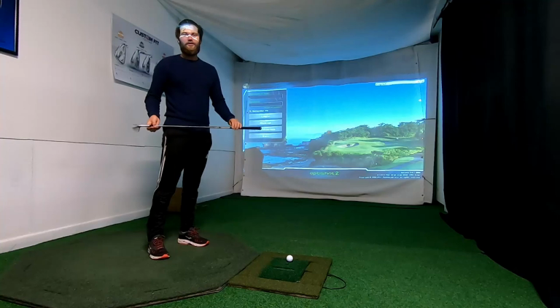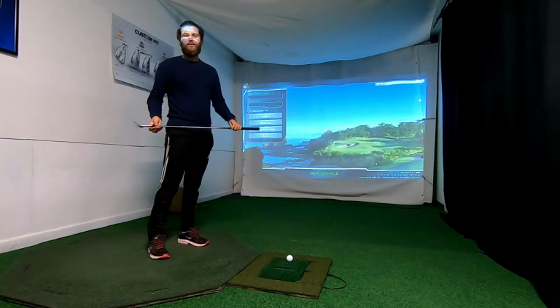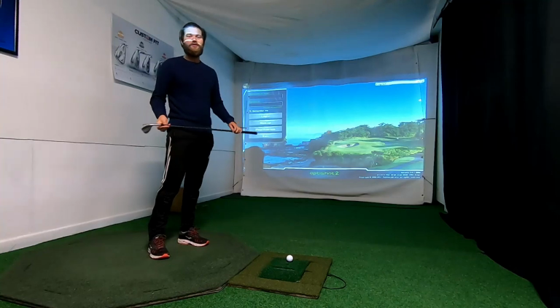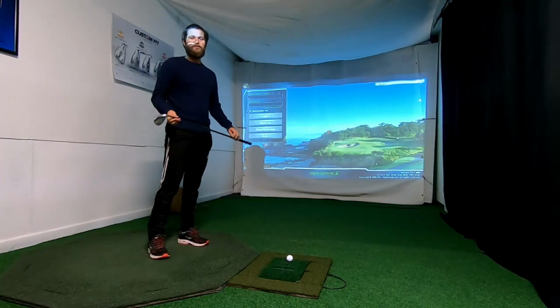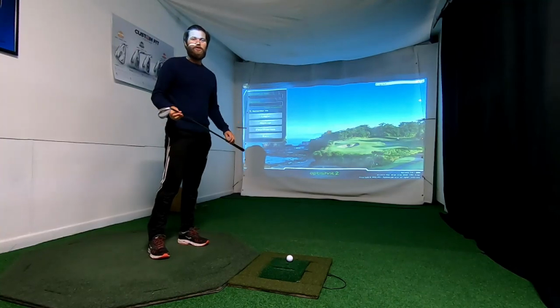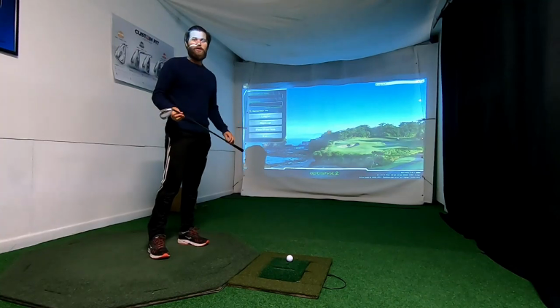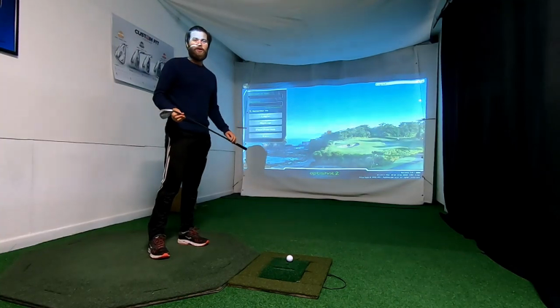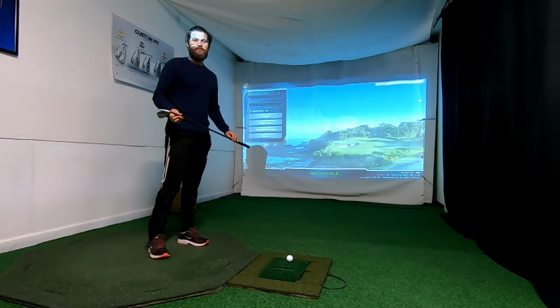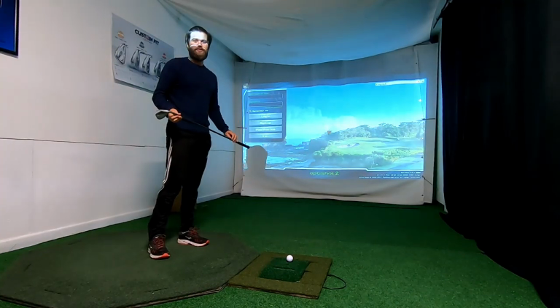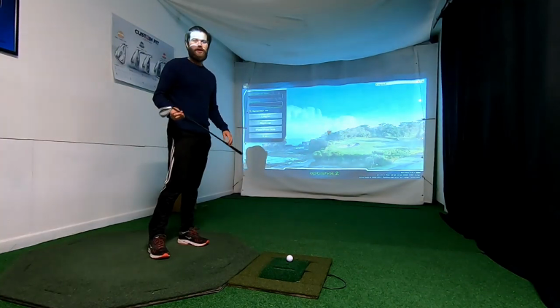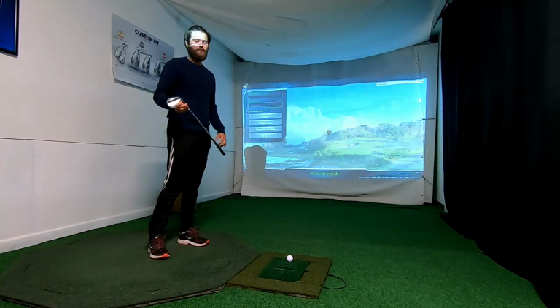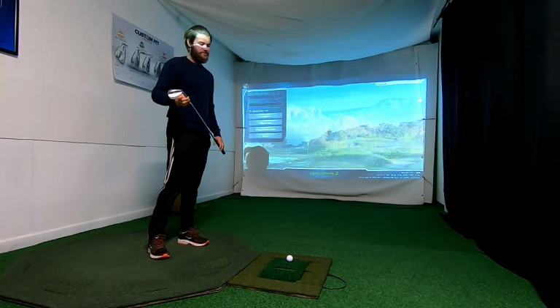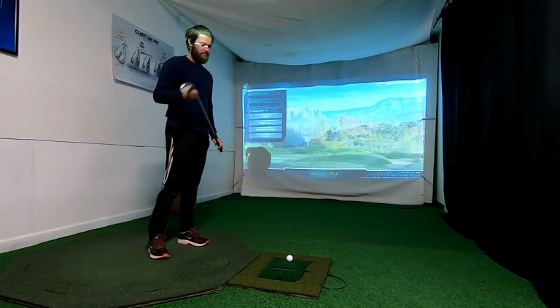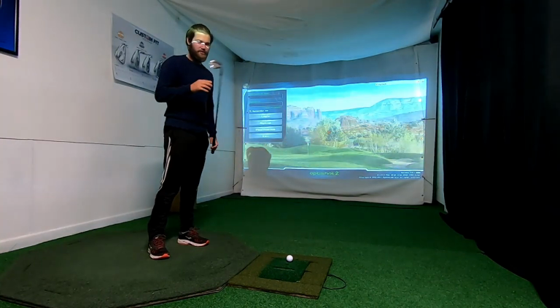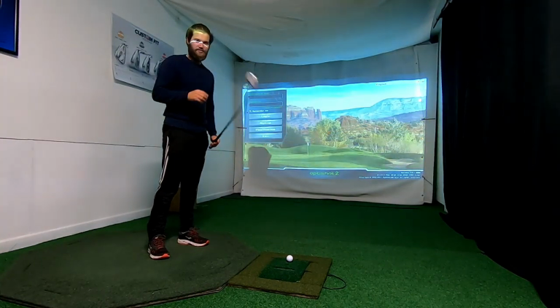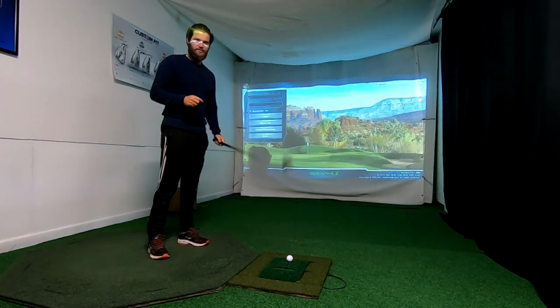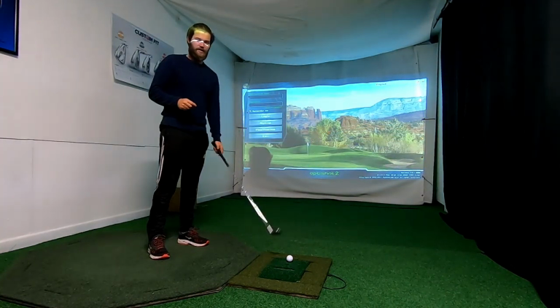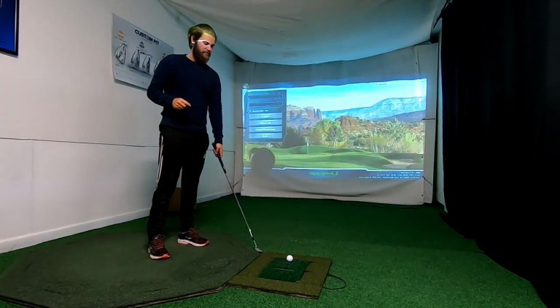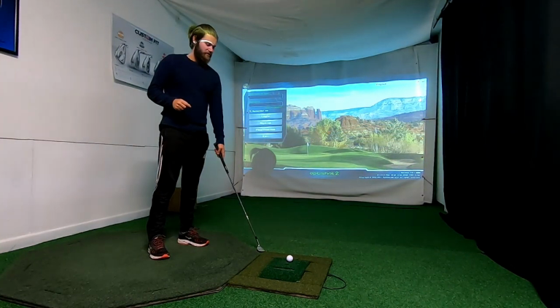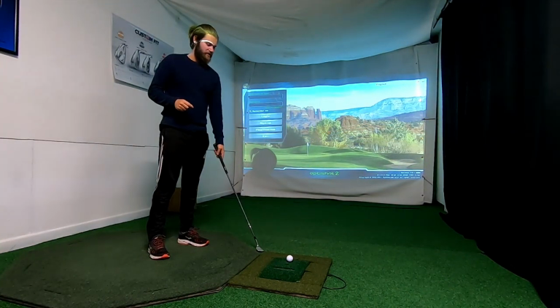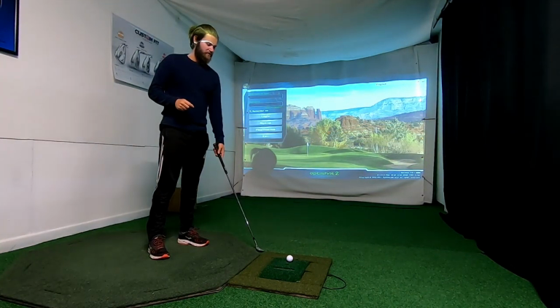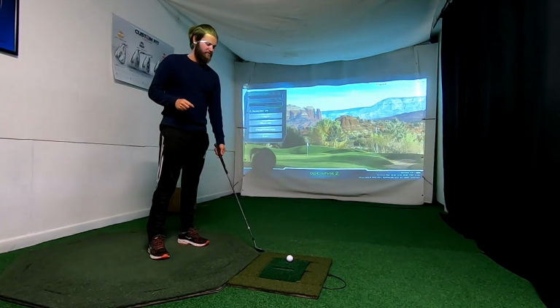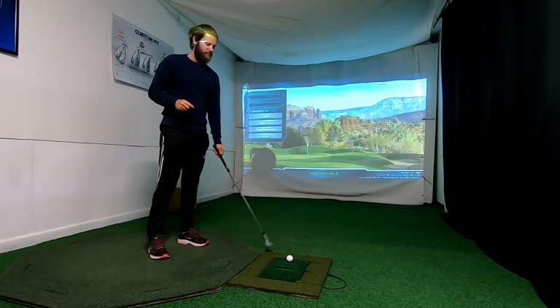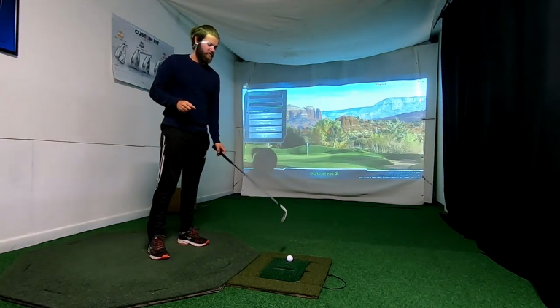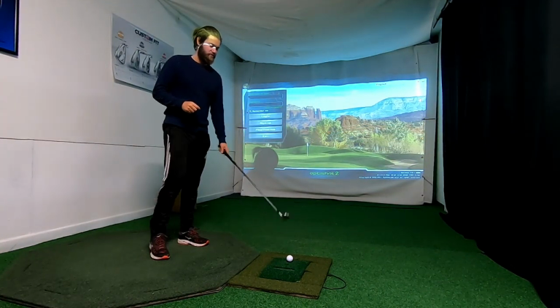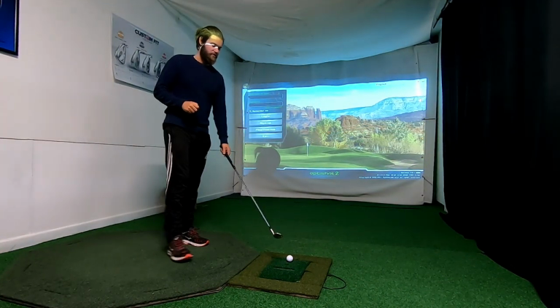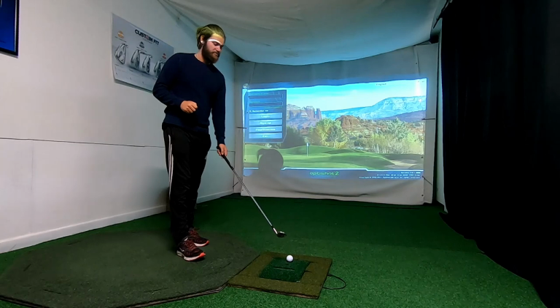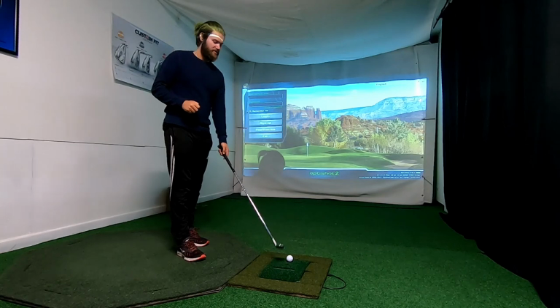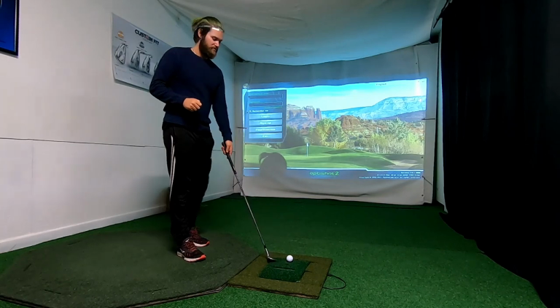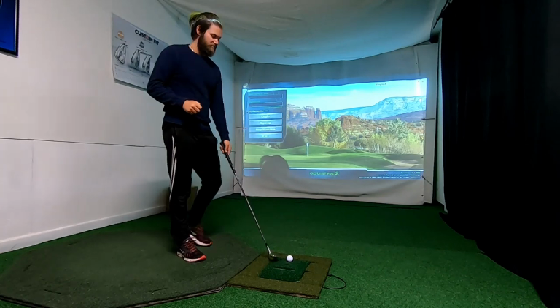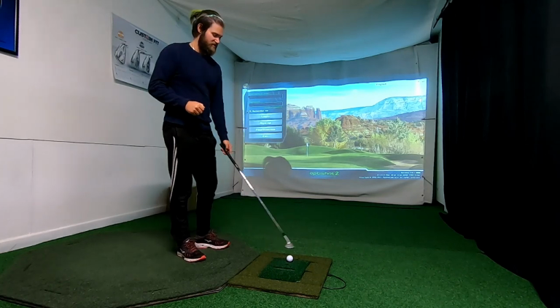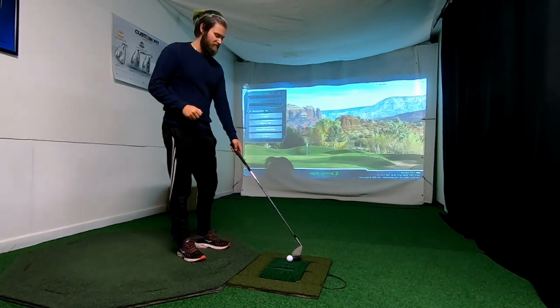Hello and welcome to 3in1golf. Today I'm gonna show you how to calibrate the clubs for the OptiShot 2 system.